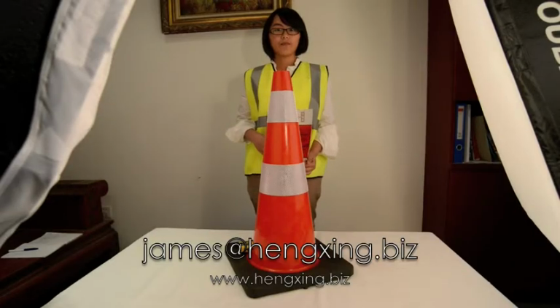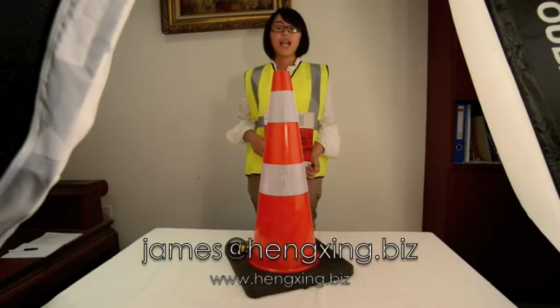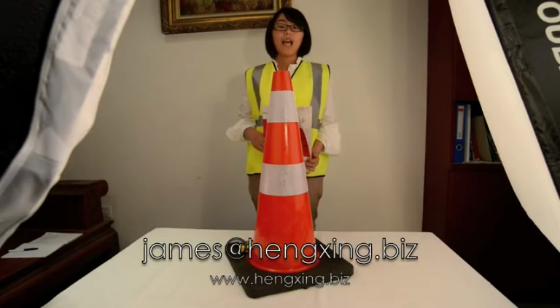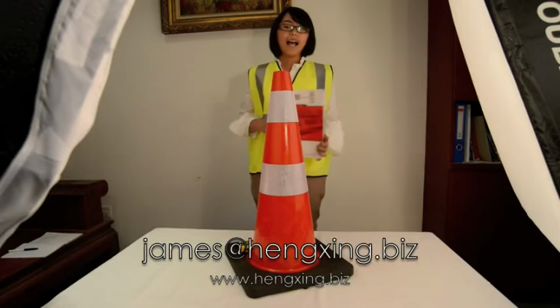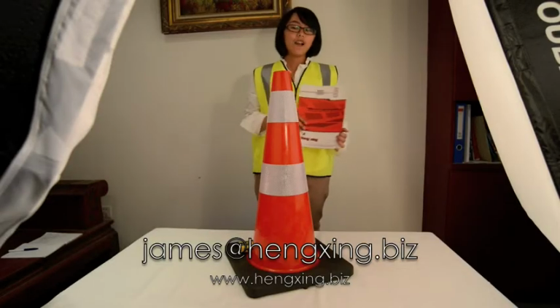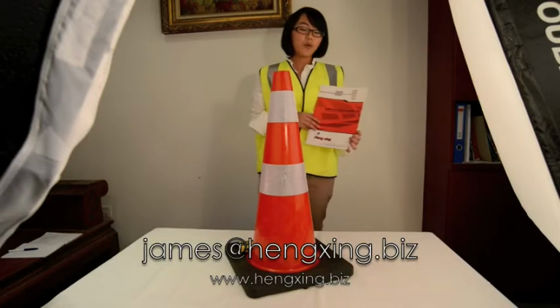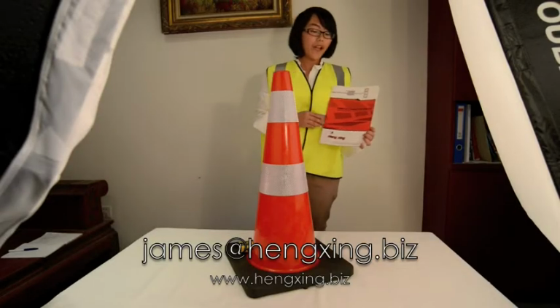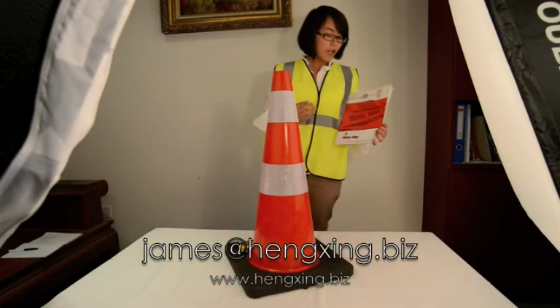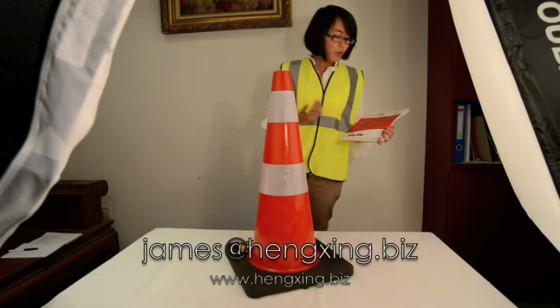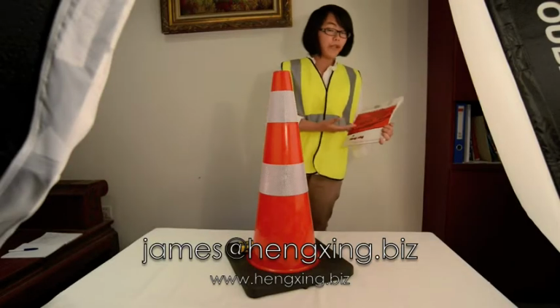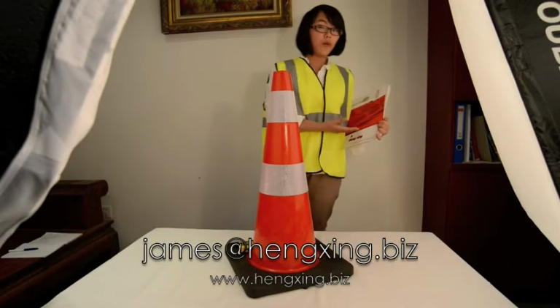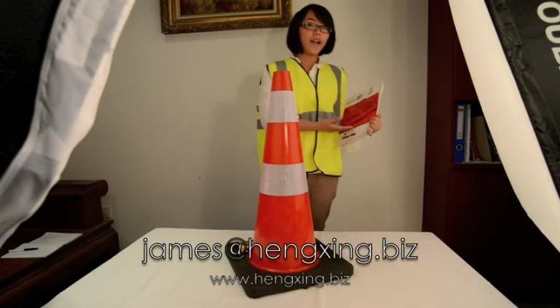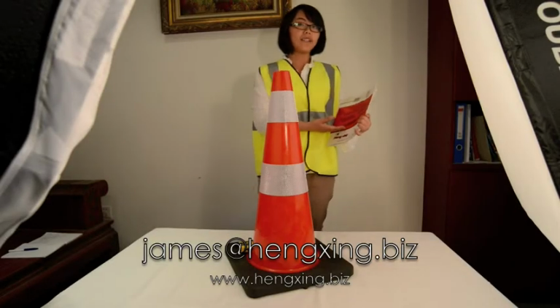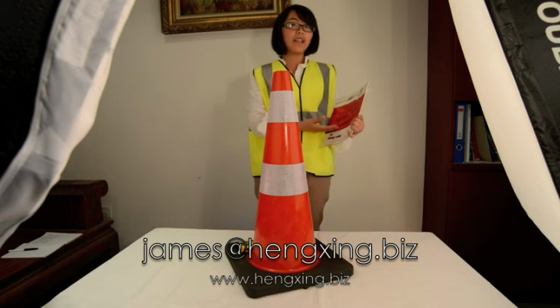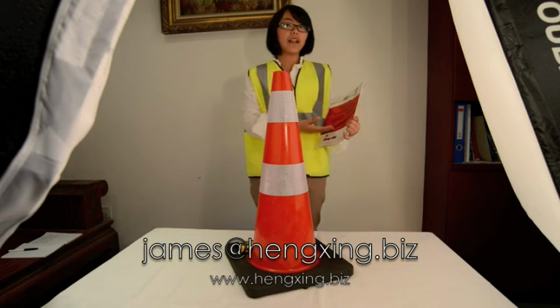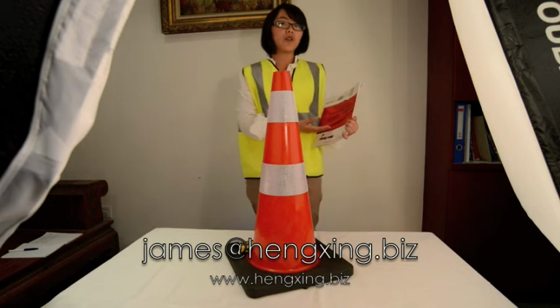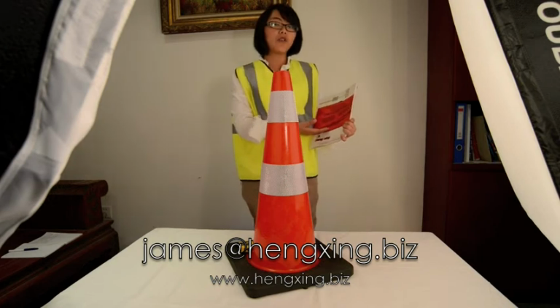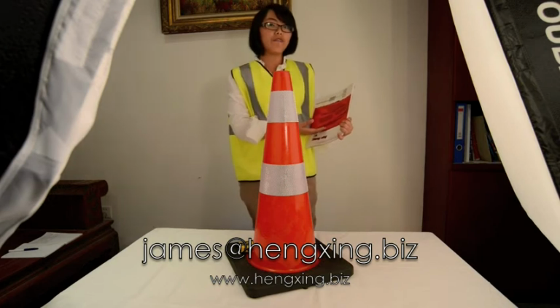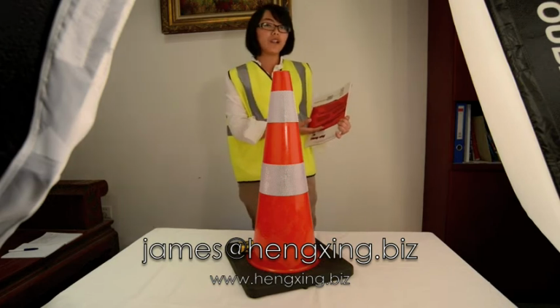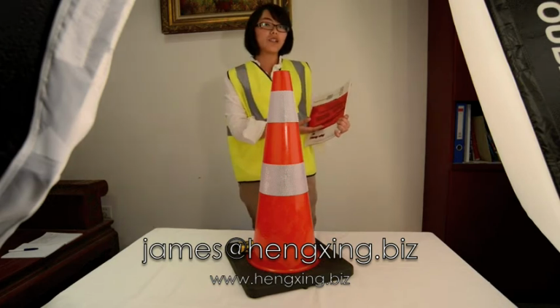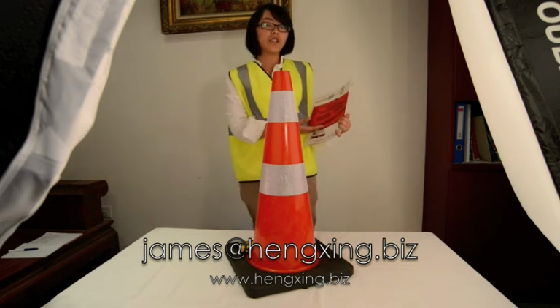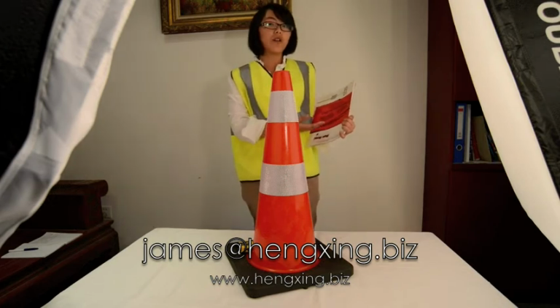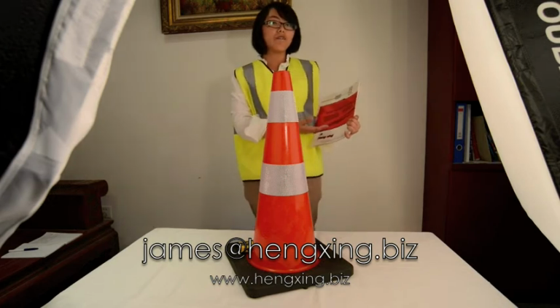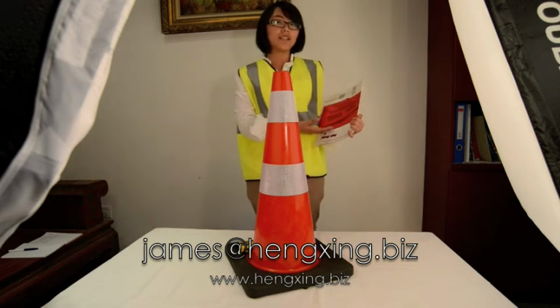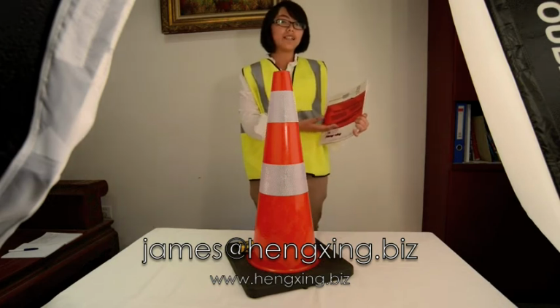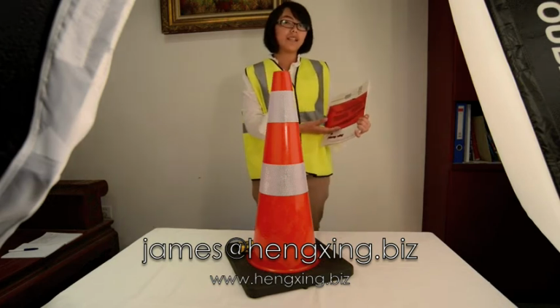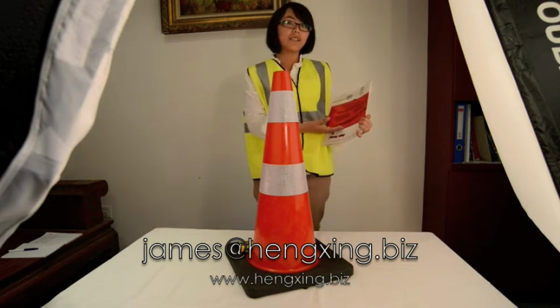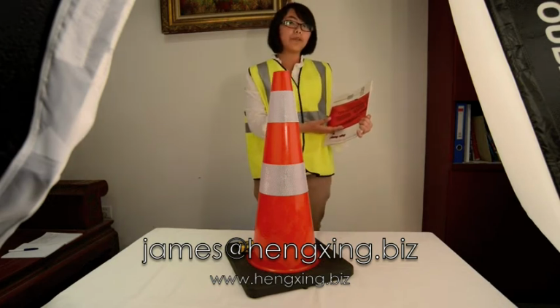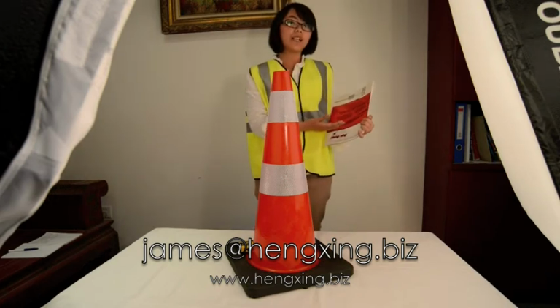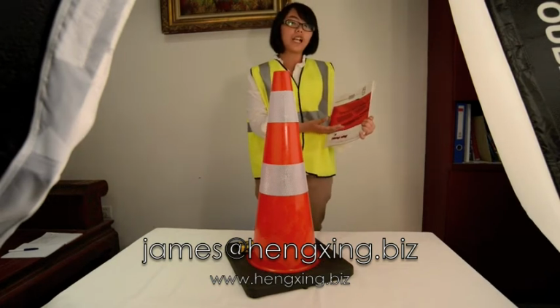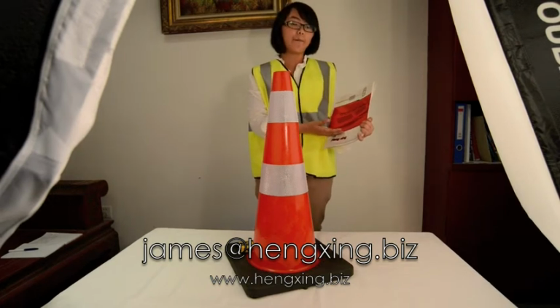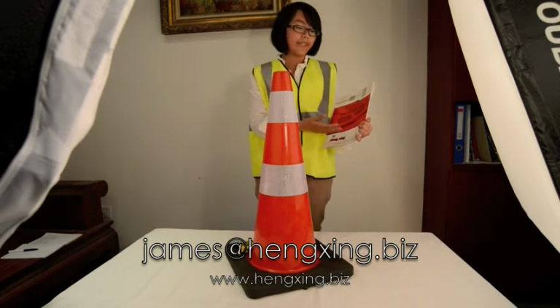Hello, welcome to Ningbo Hengxin Electro Traffic Circular Facilities Limited Company.